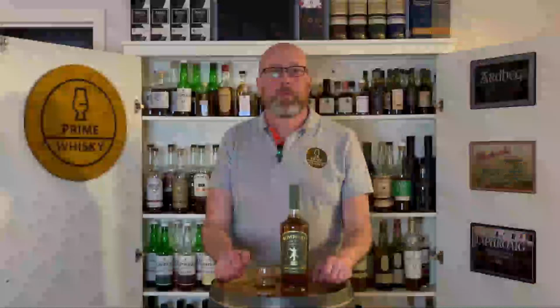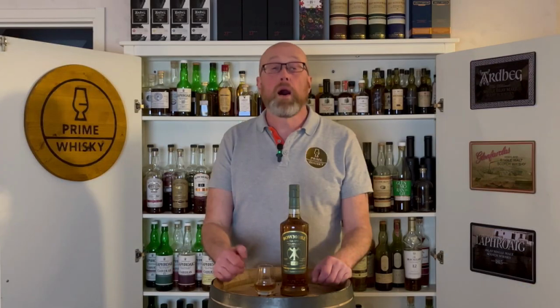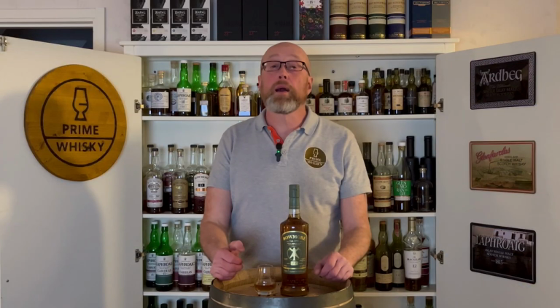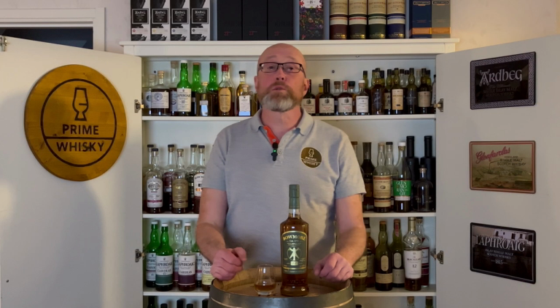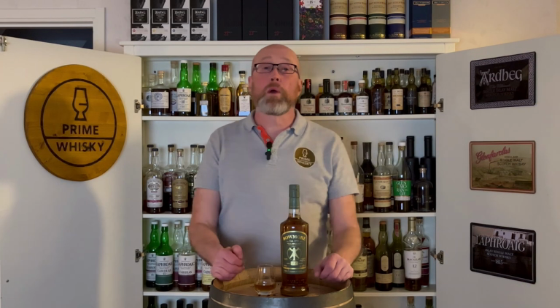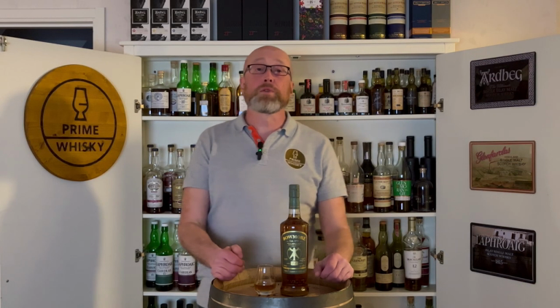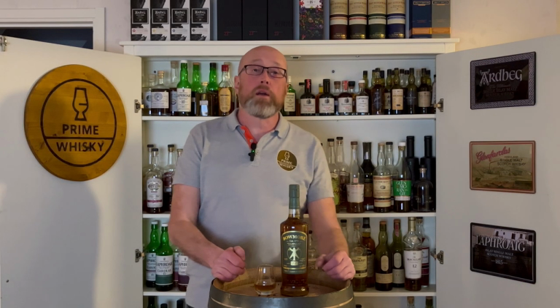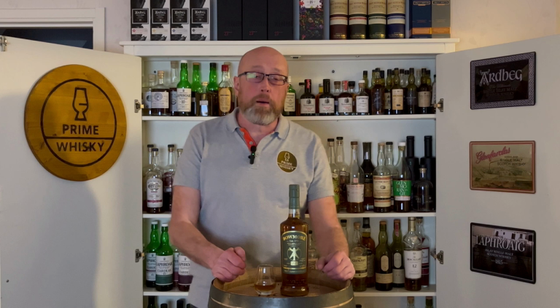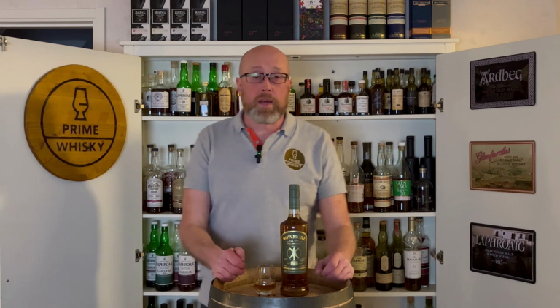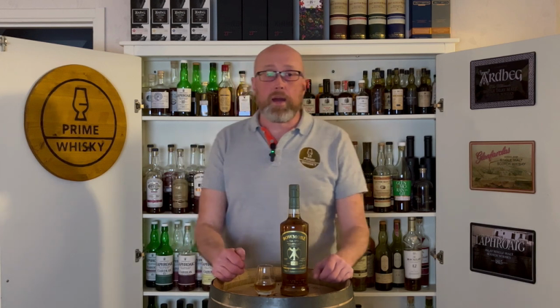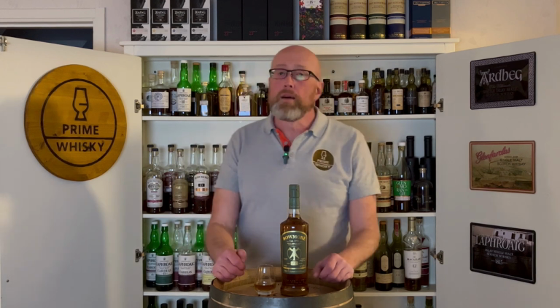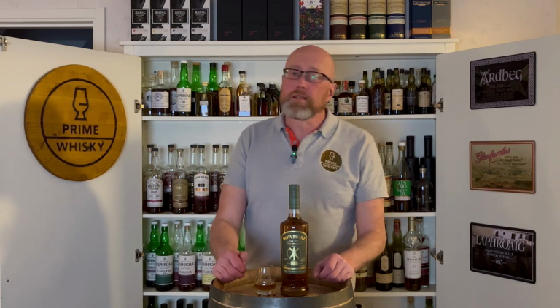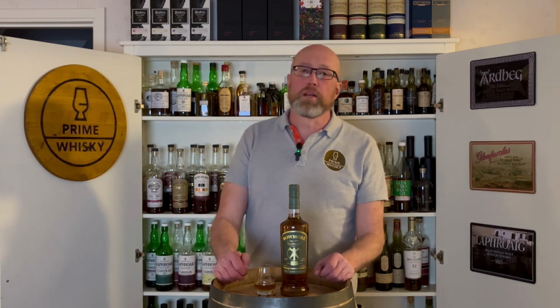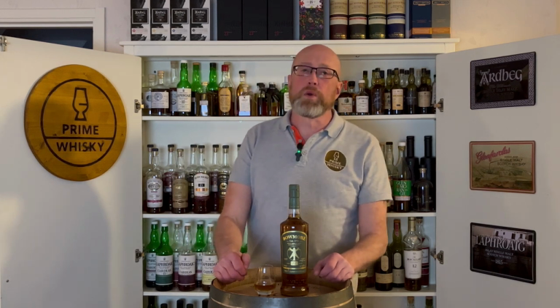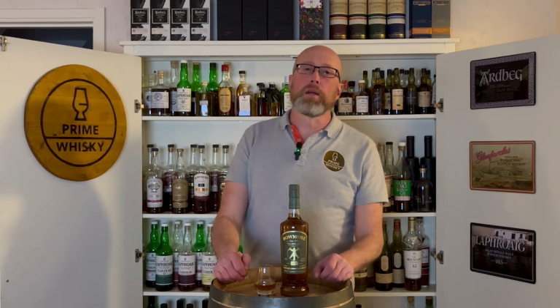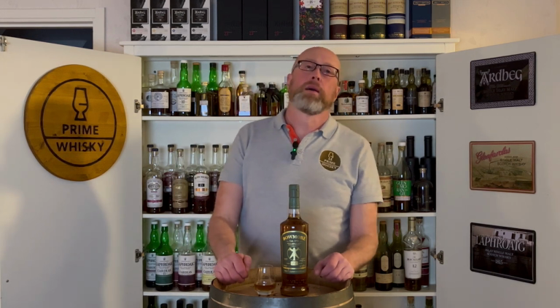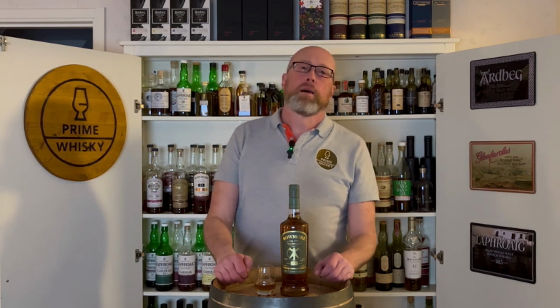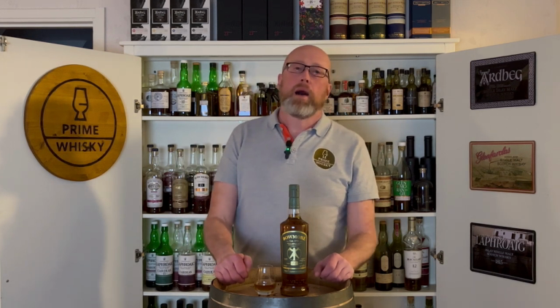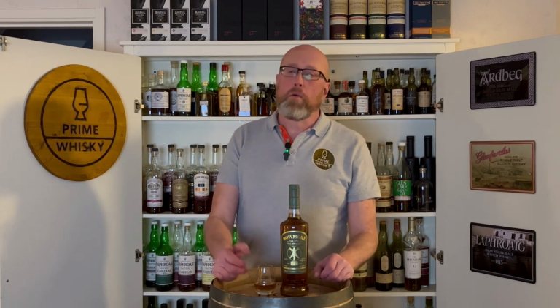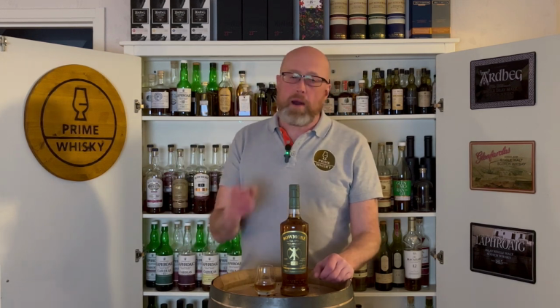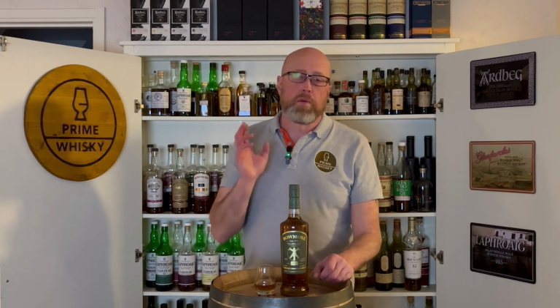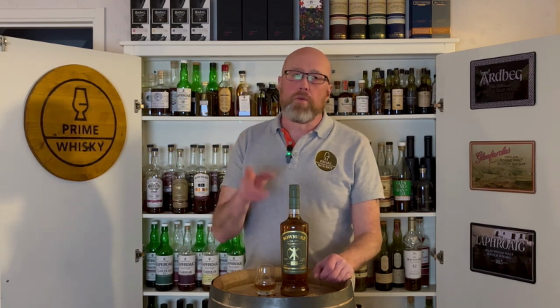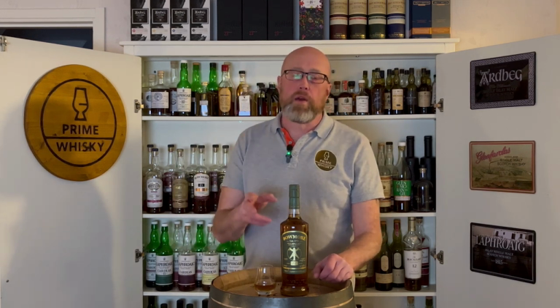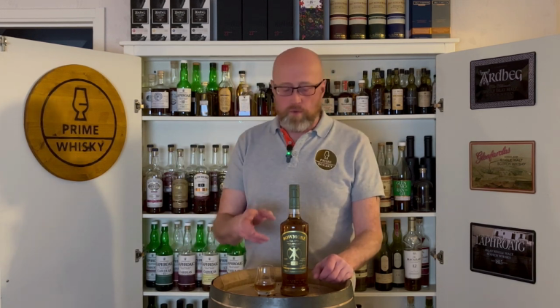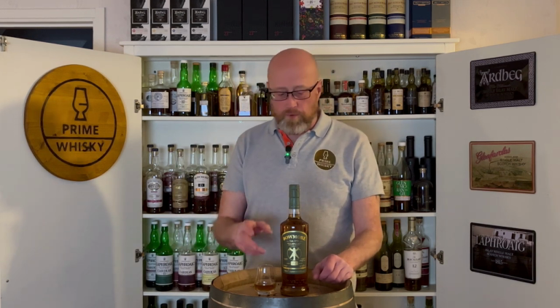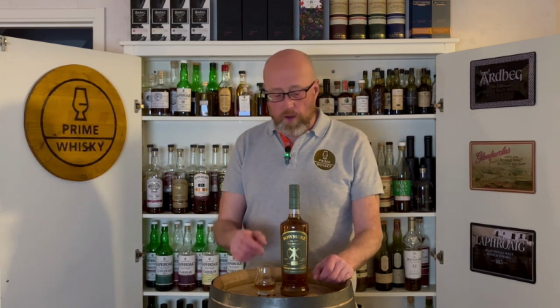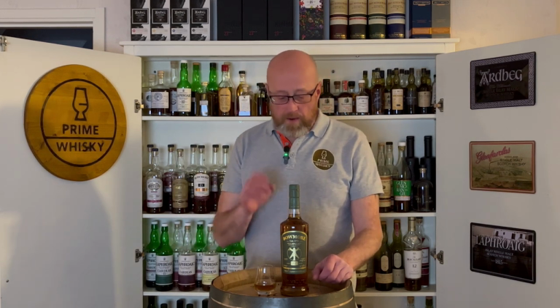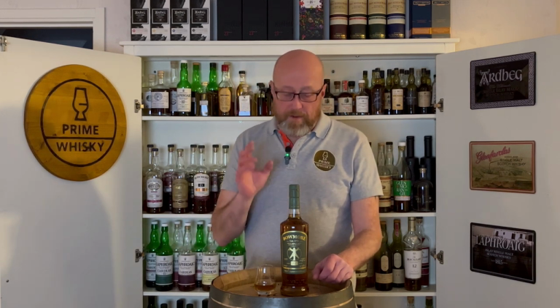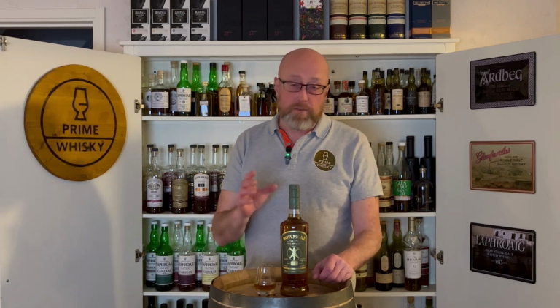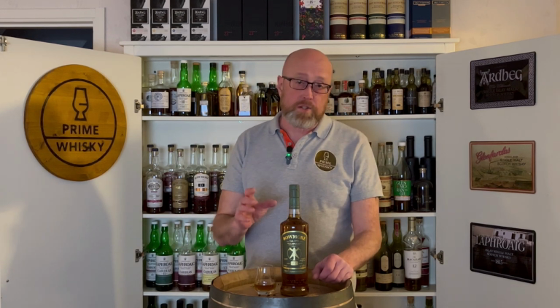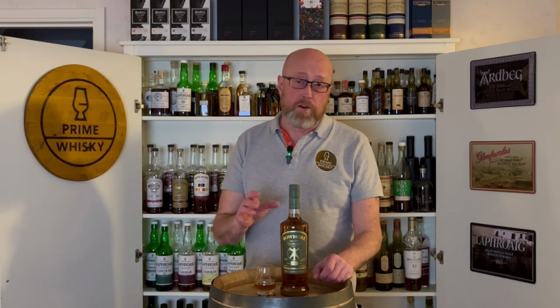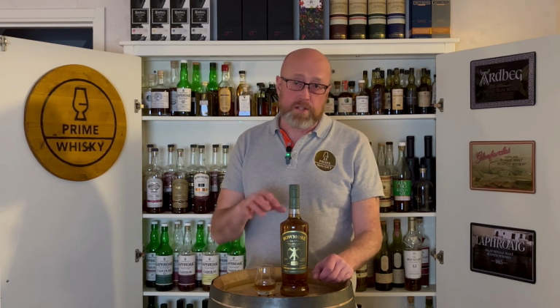Hi guys, Prime Whisk here. I'm Rickard, still in Sweden, and we're back with another review from one of my favorite distillers.